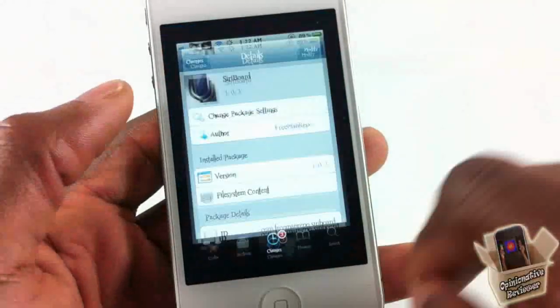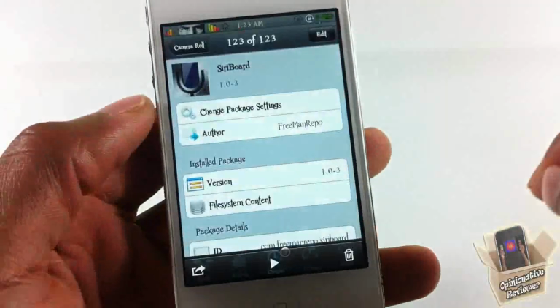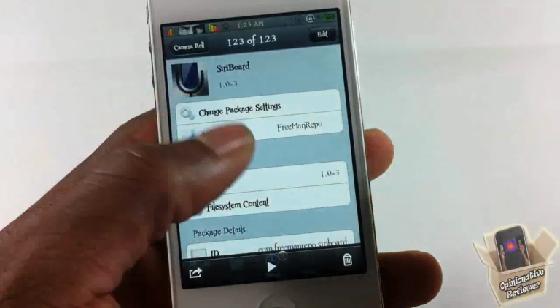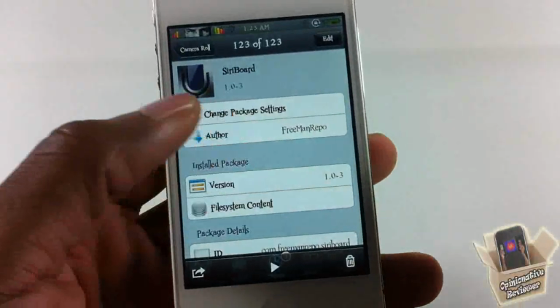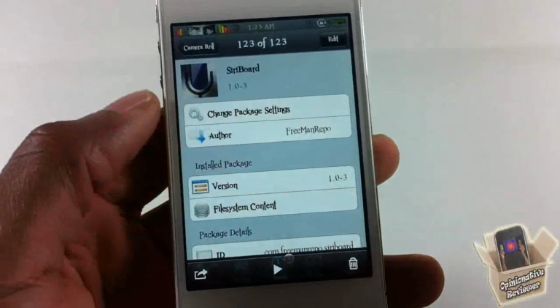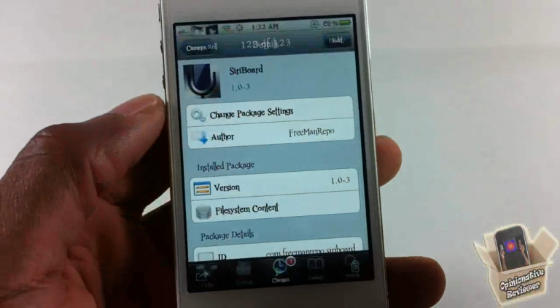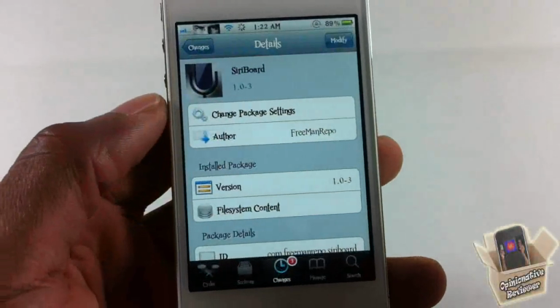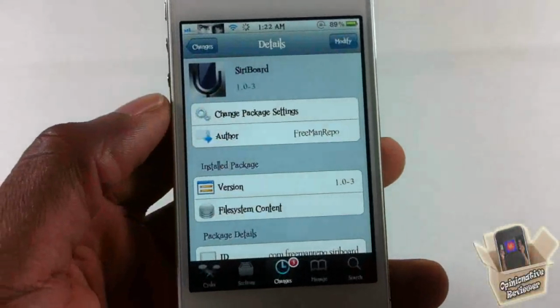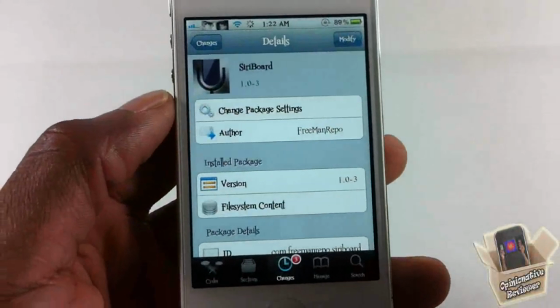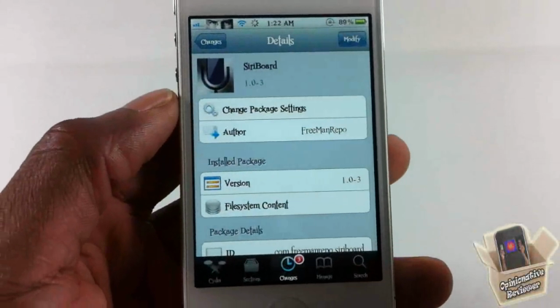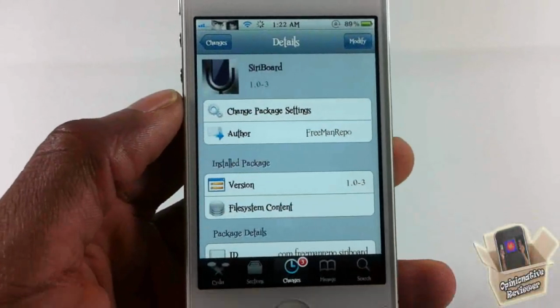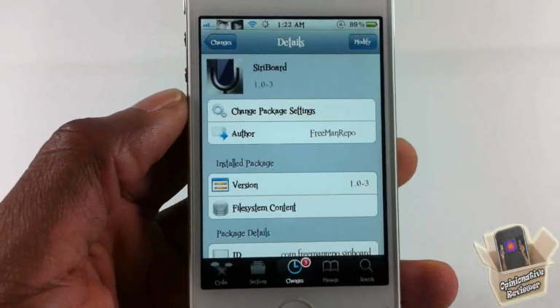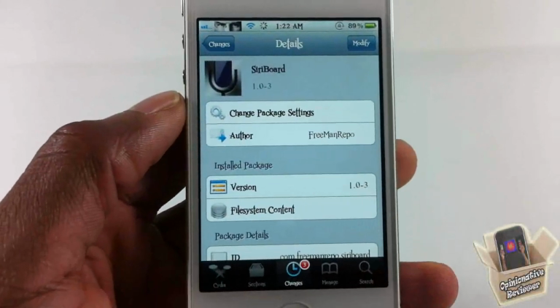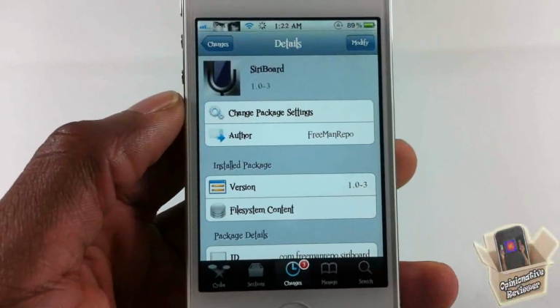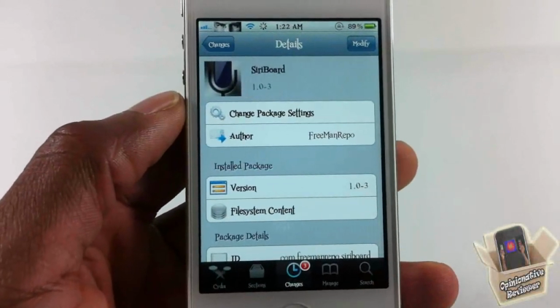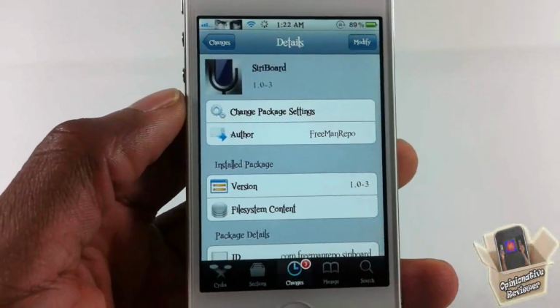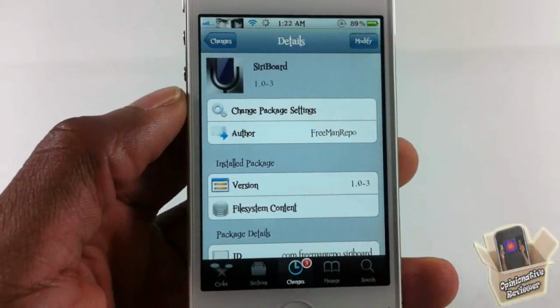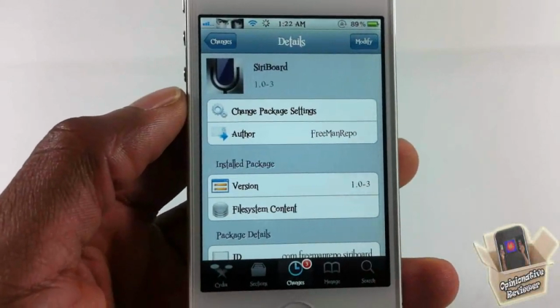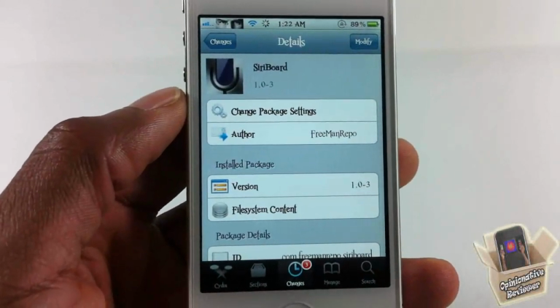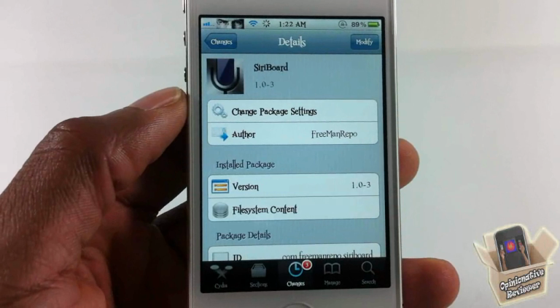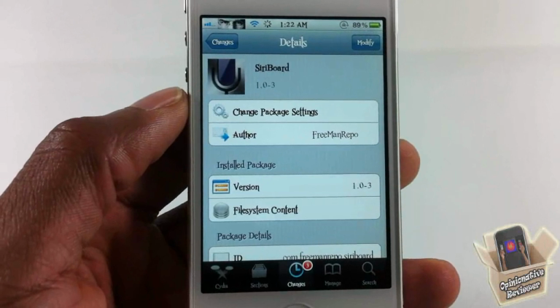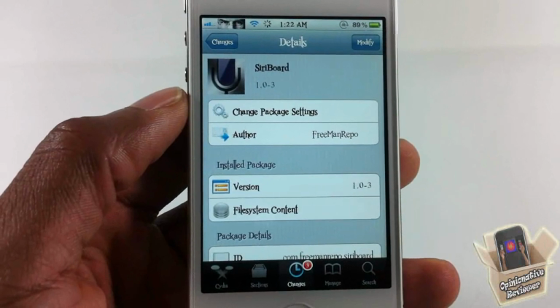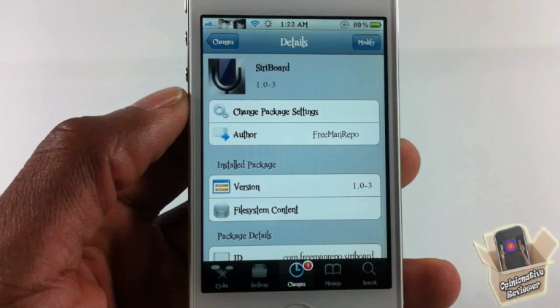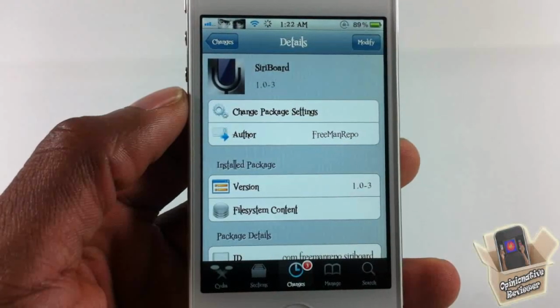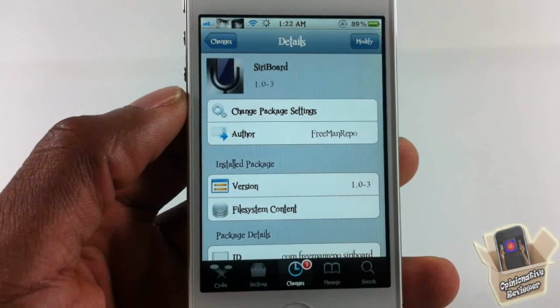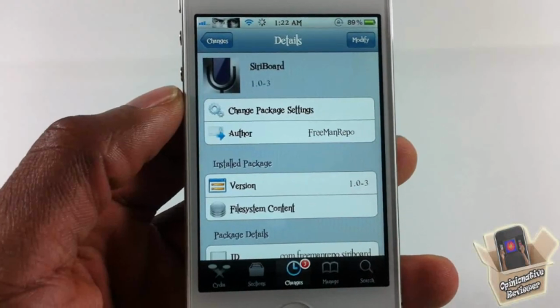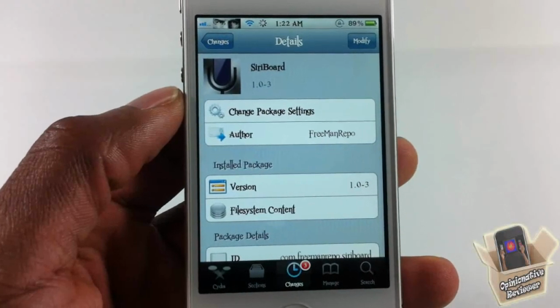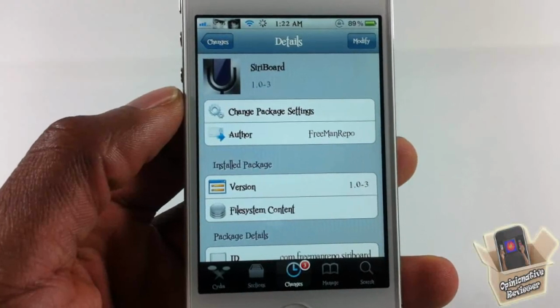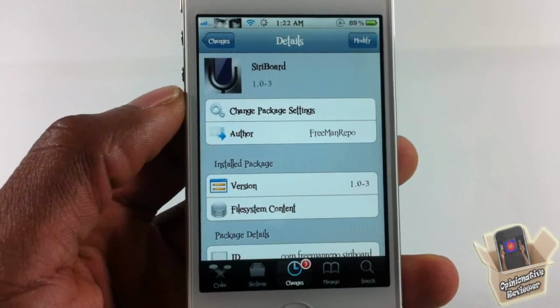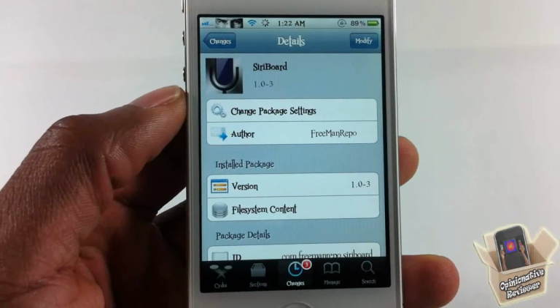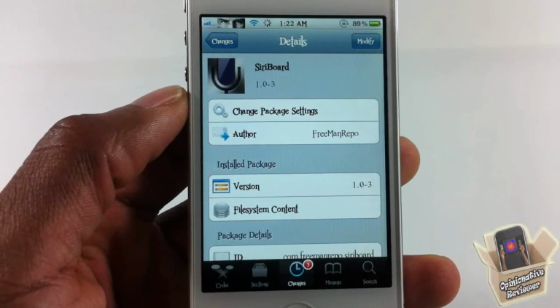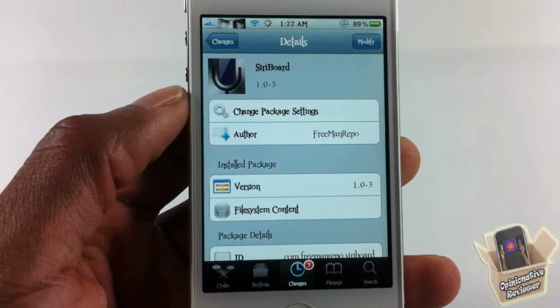This one is called Siri Board, it's in the Big Boss repo for free. It's a matter of preference if you want to get it or not. With that being said, please rate, comment, subscribe — have a nice day.